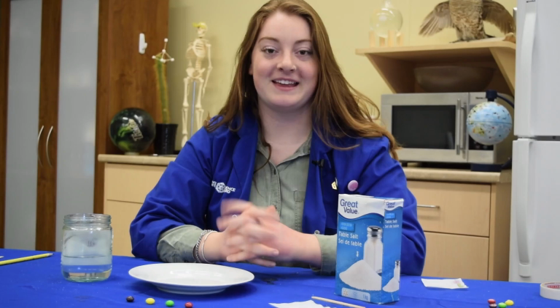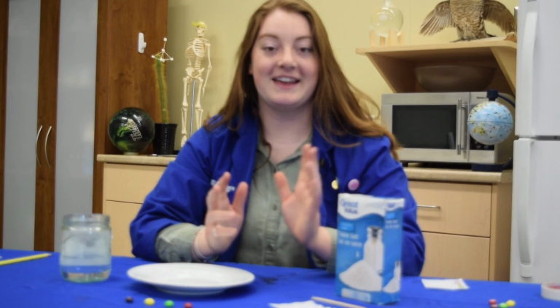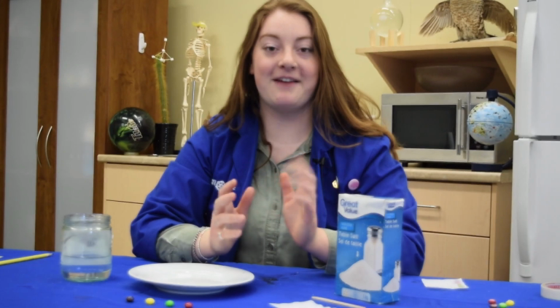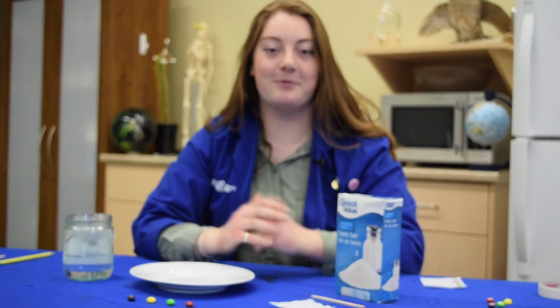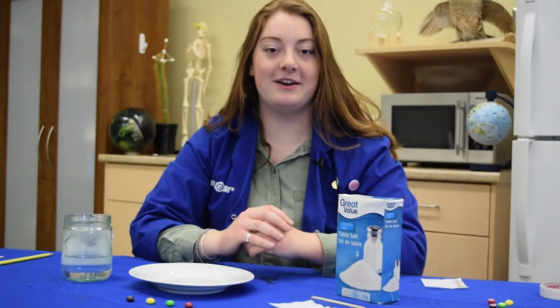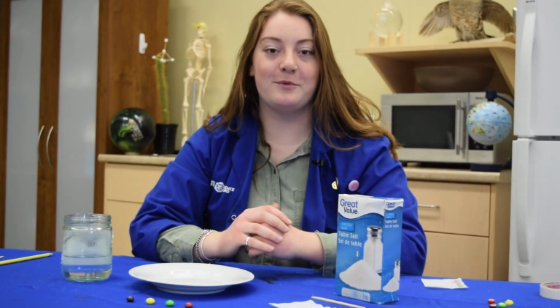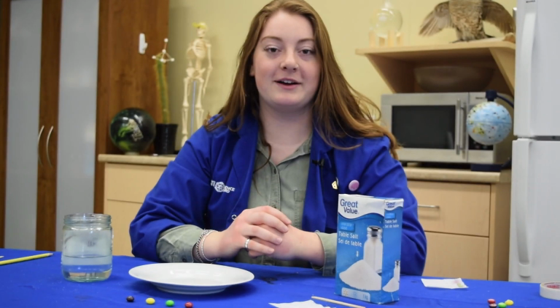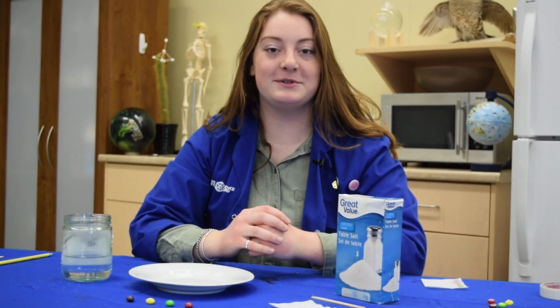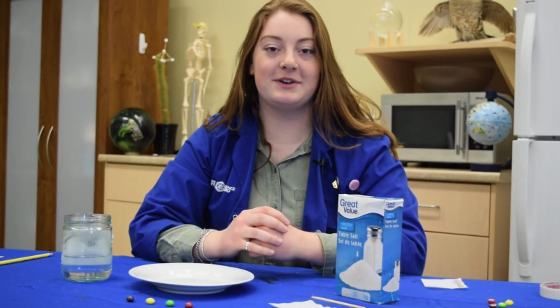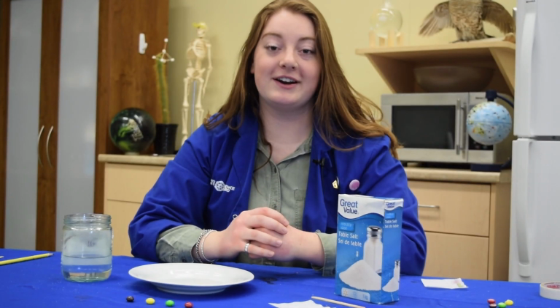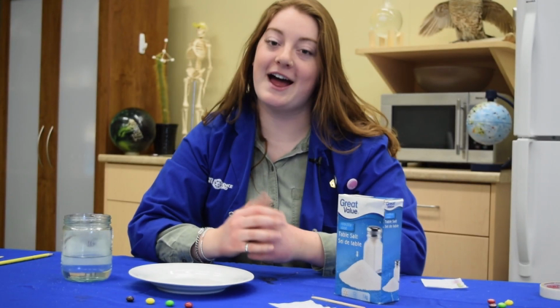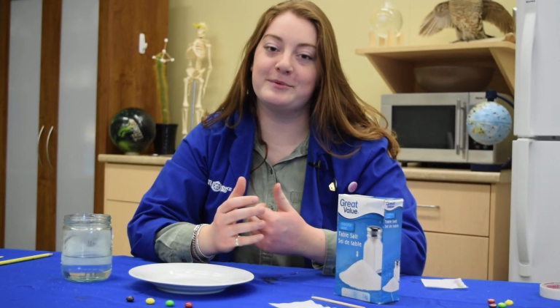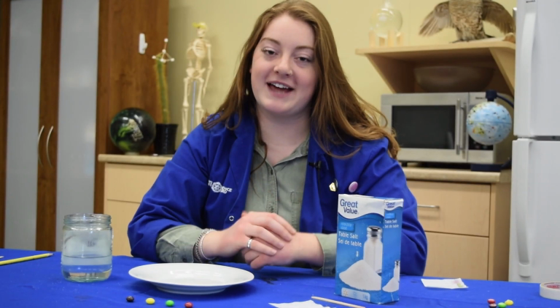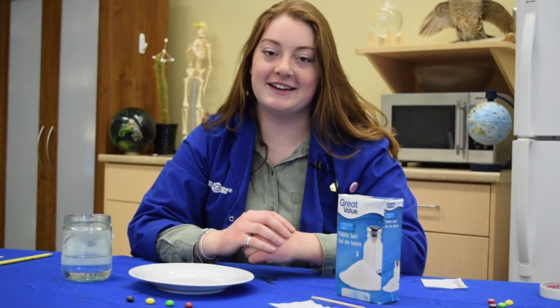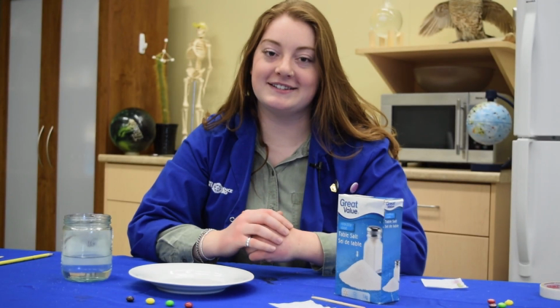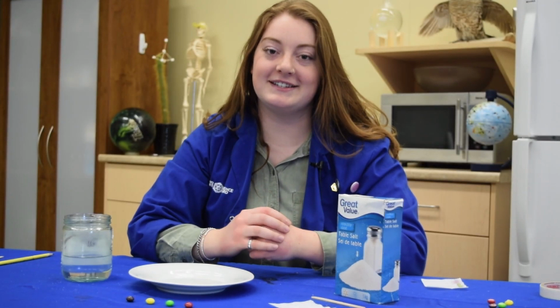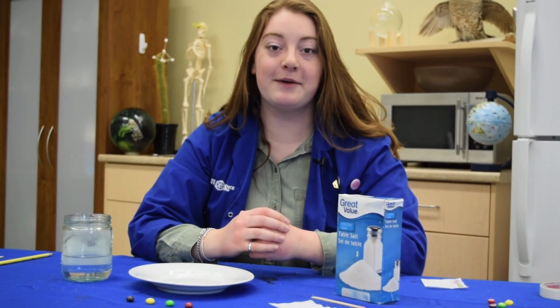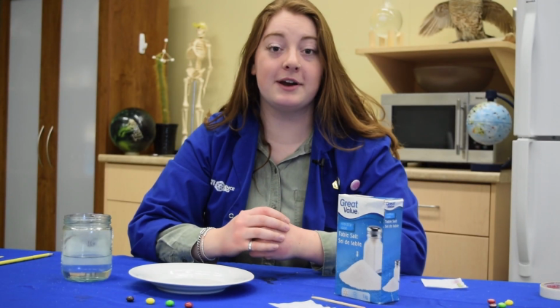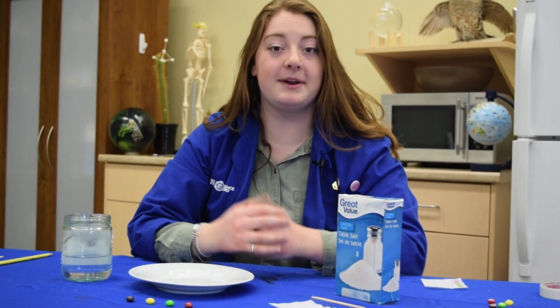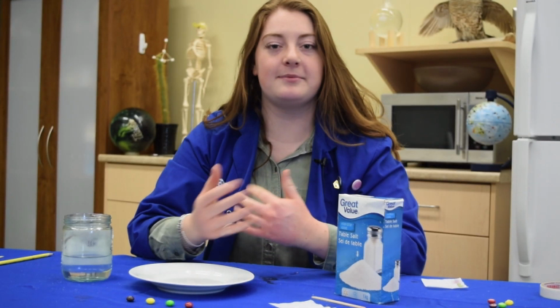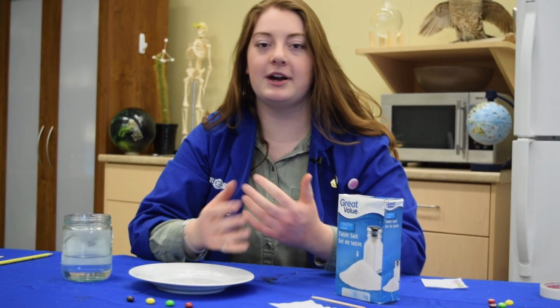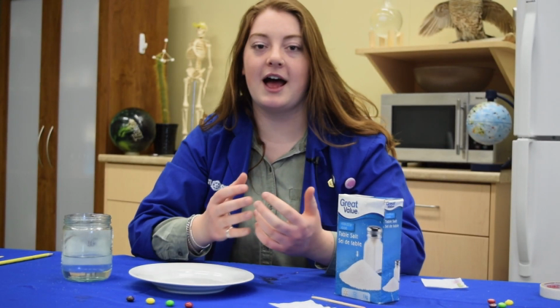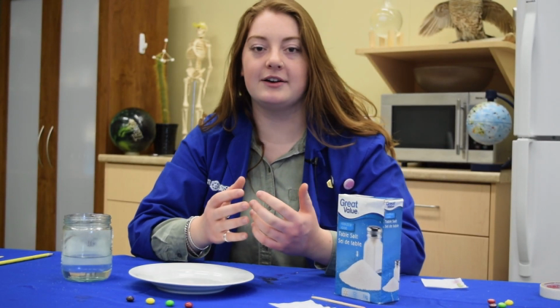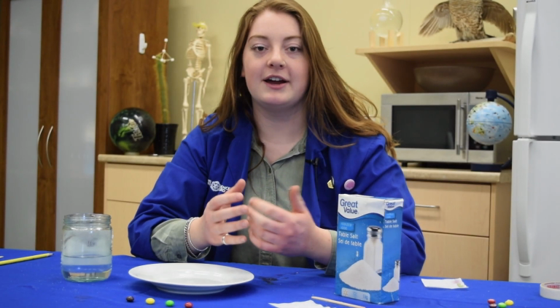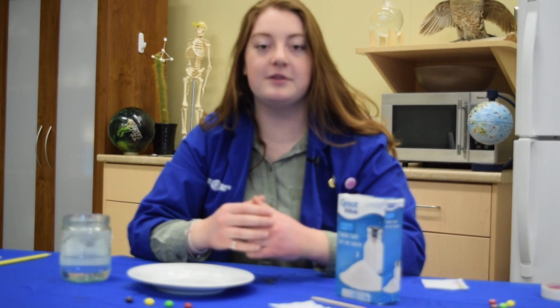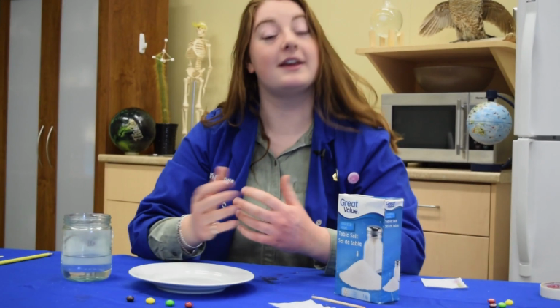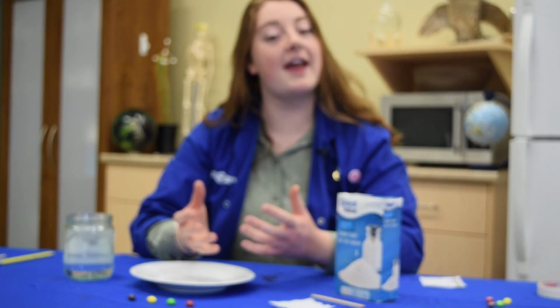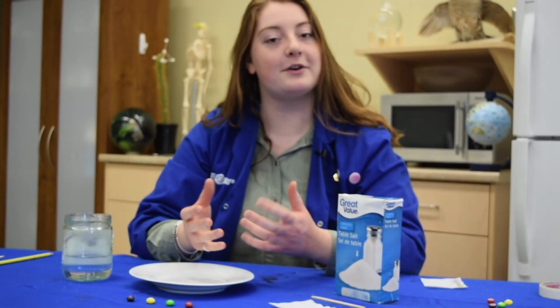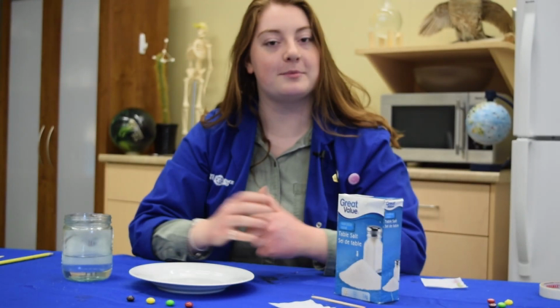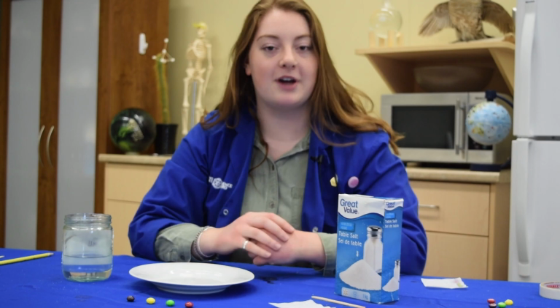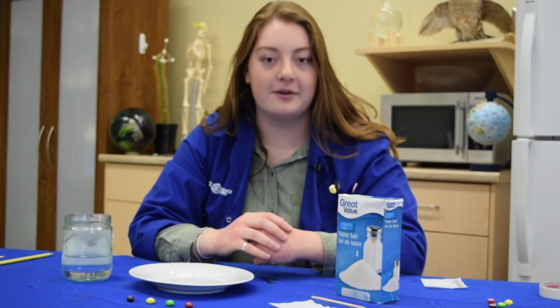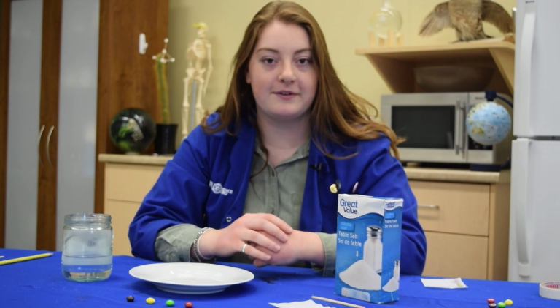Hey everyone, welcome to another At Home Science. Today we're going to be exploring colour using candy chromatography.